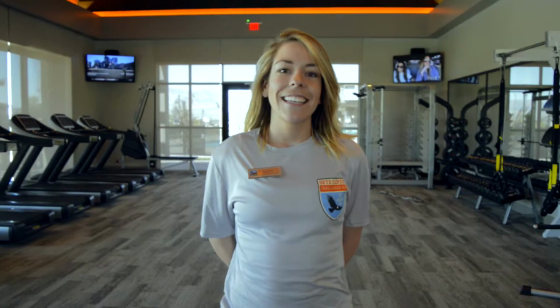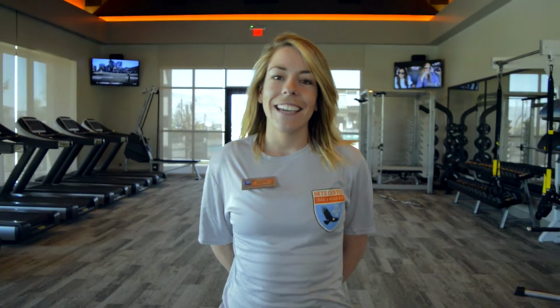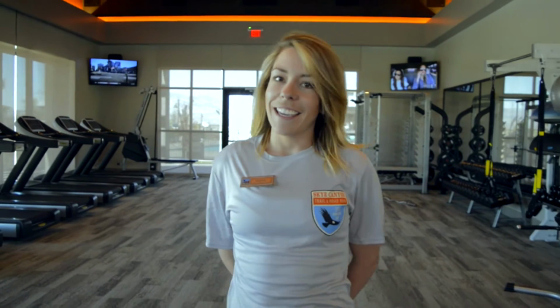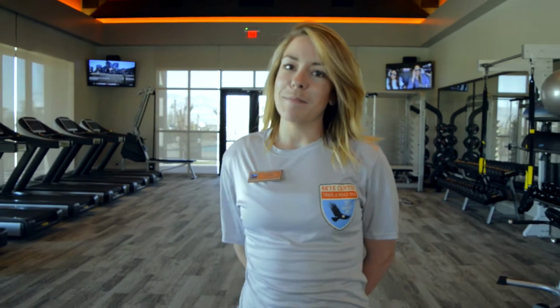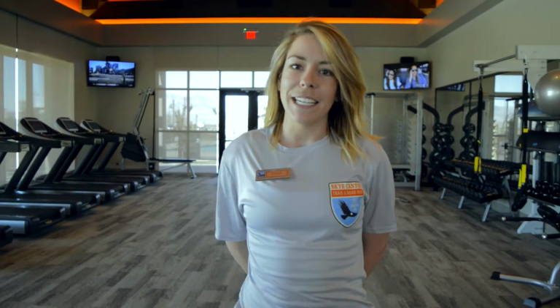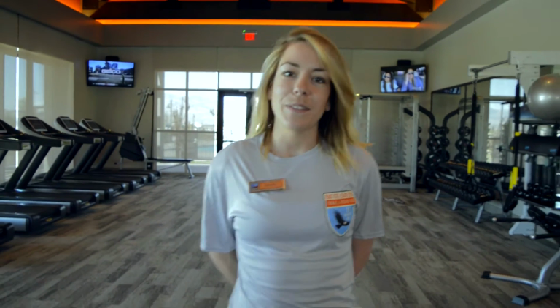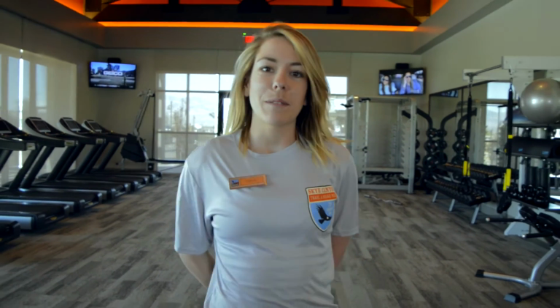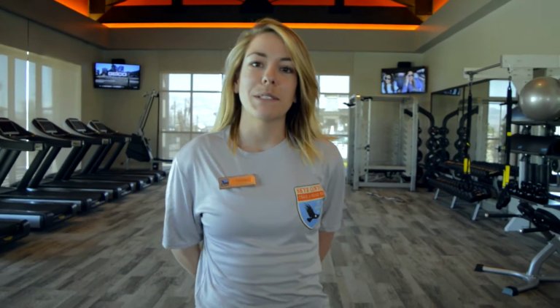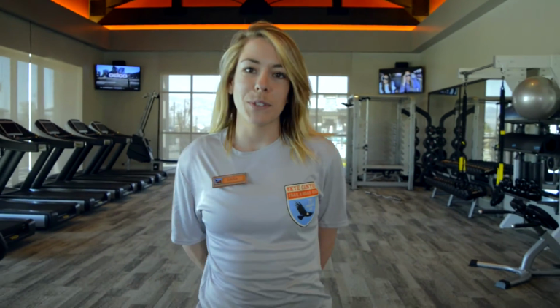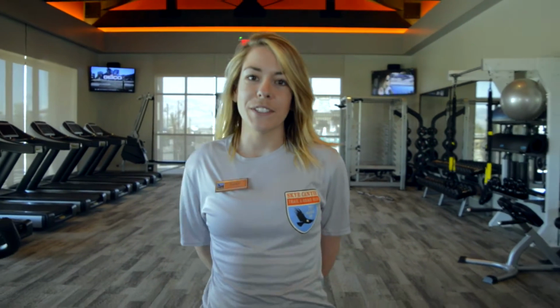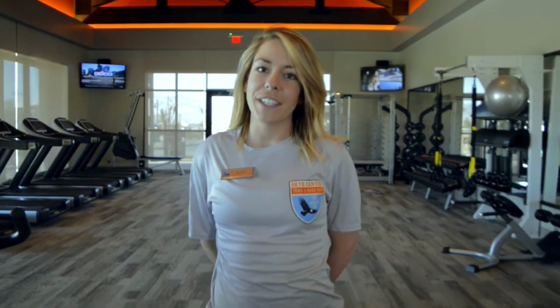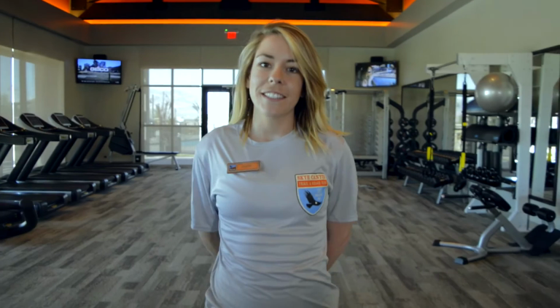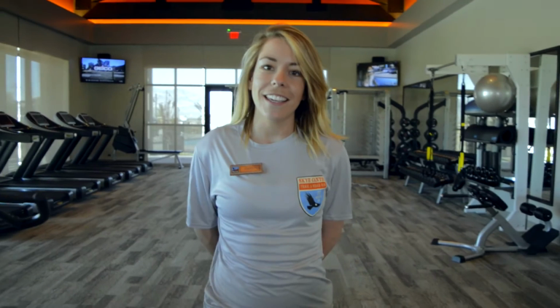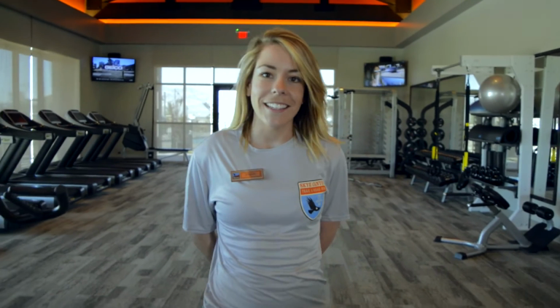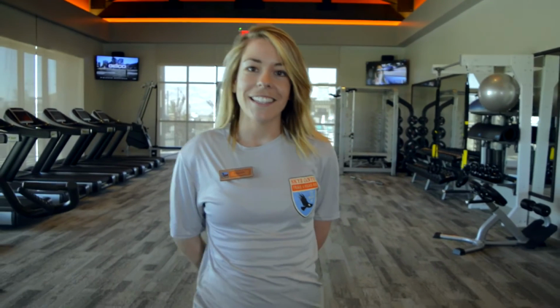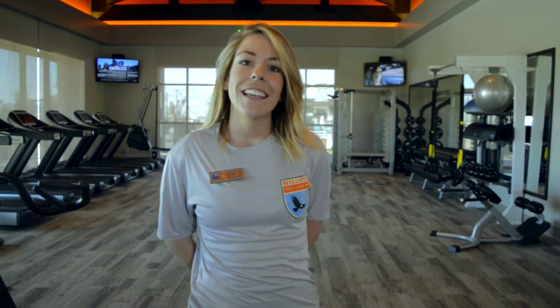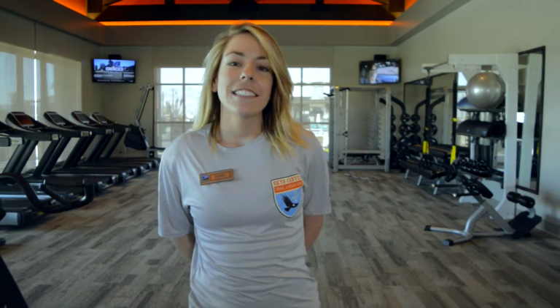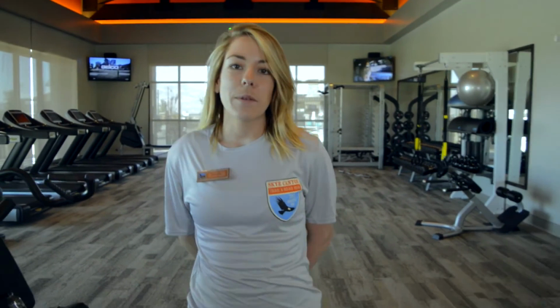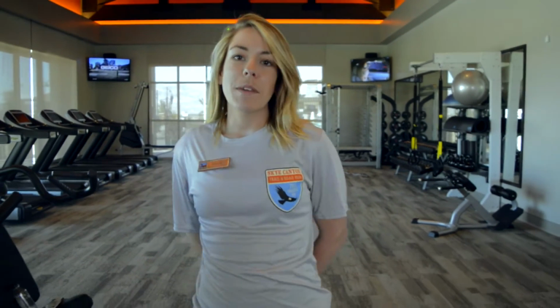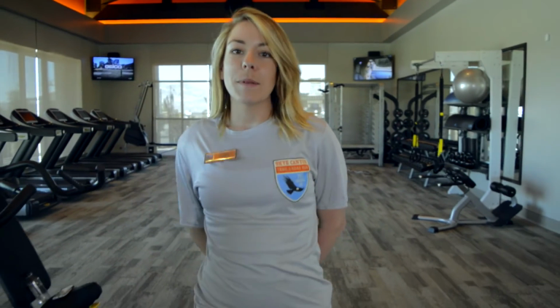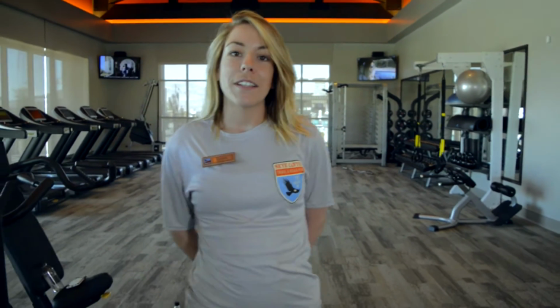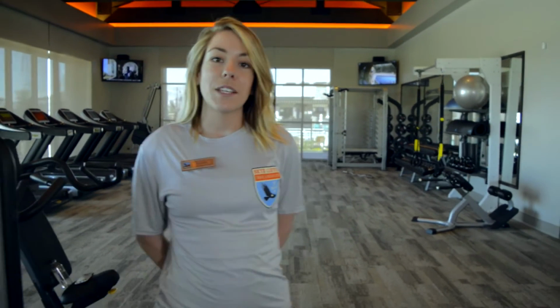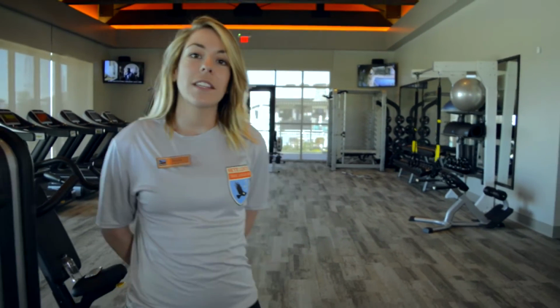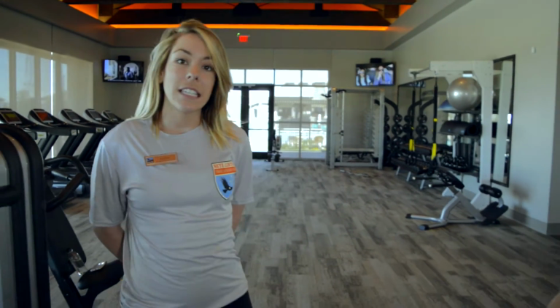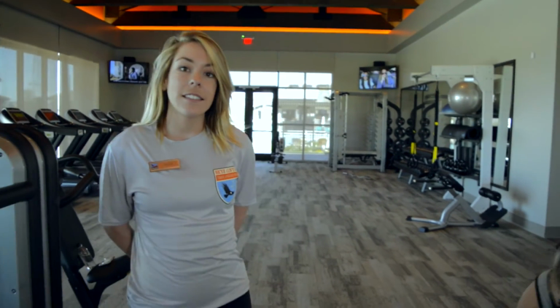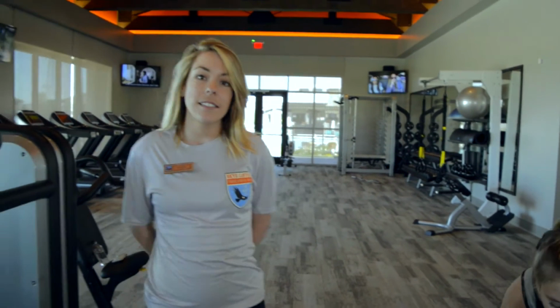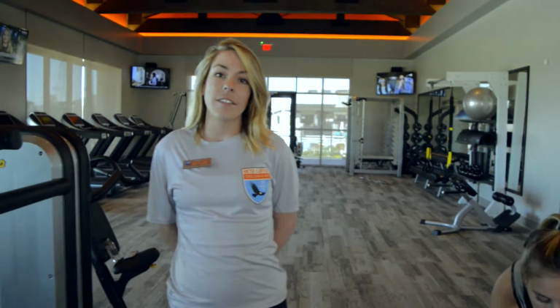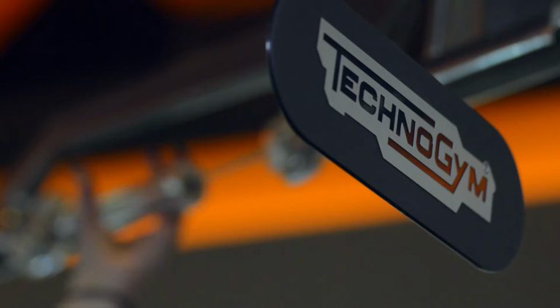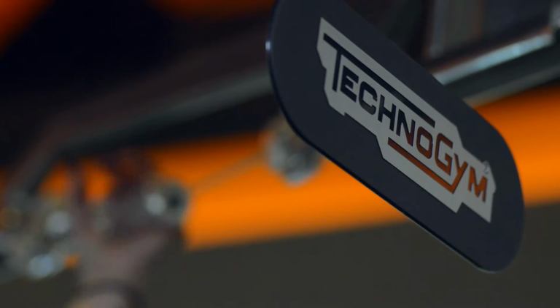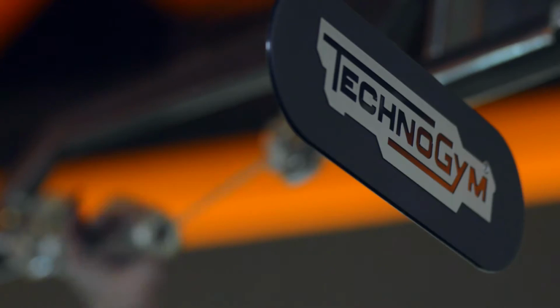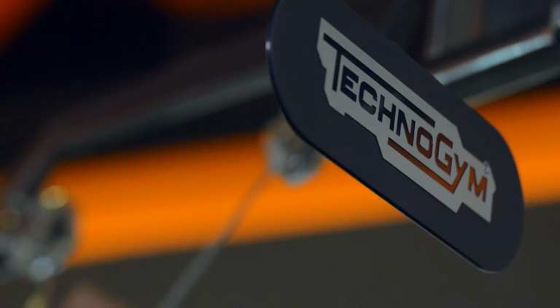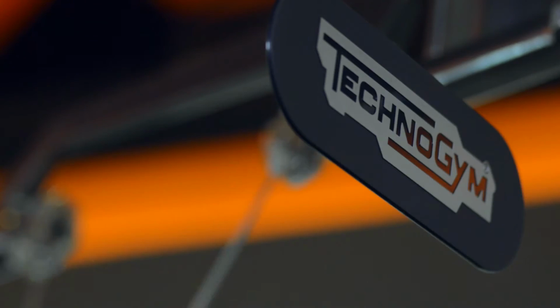Hi, I'm Dana, one of the personal trainers here at Sky Canyon. Today we'll be familiarizing you with the Kinesis available at Sky Fitness.